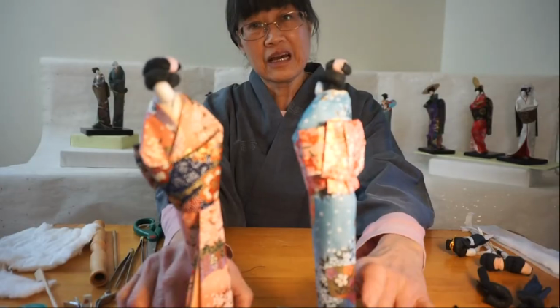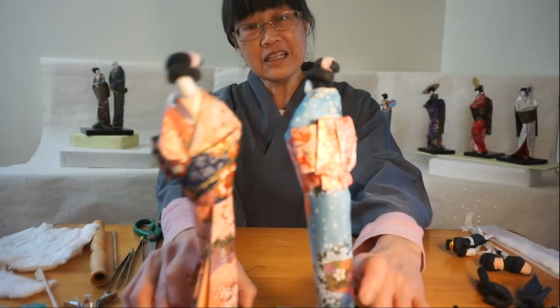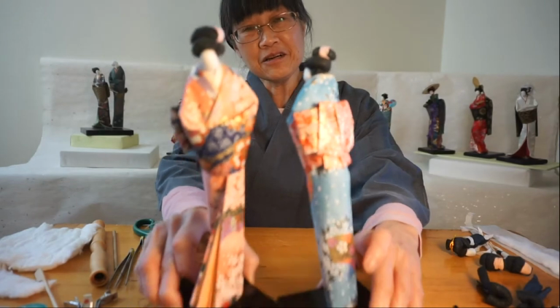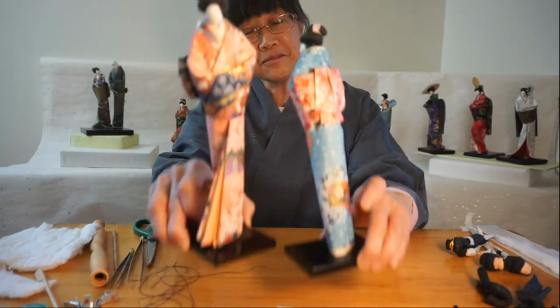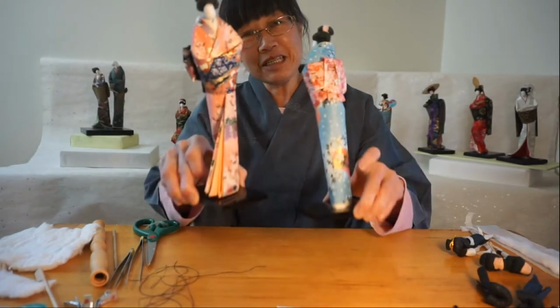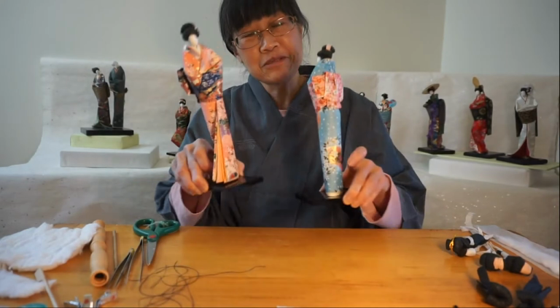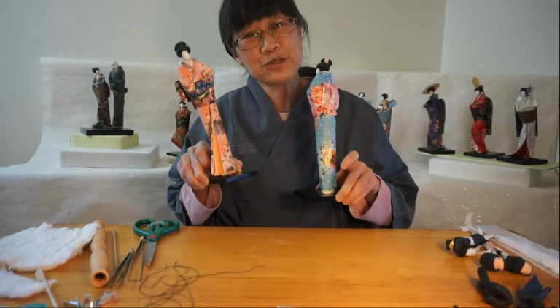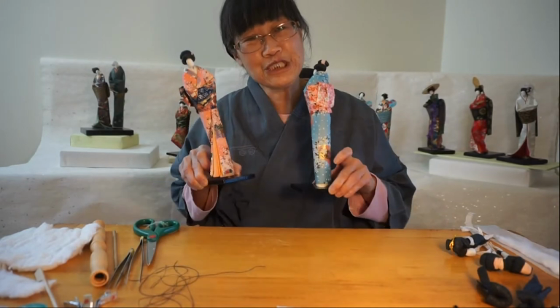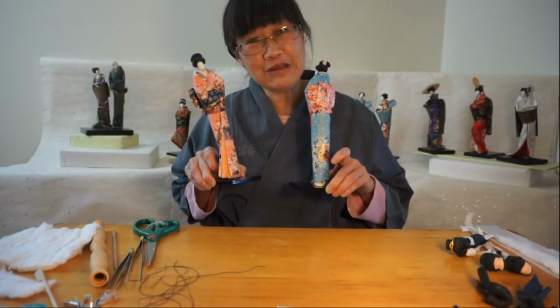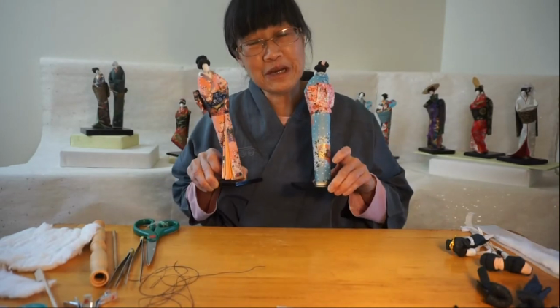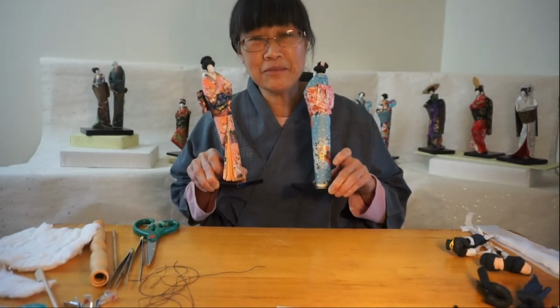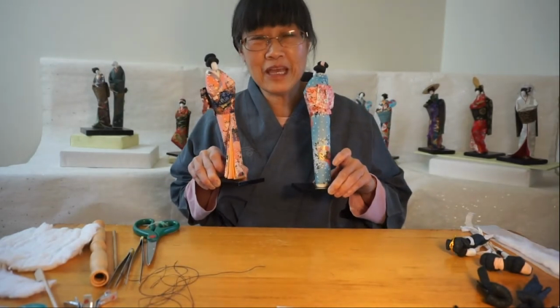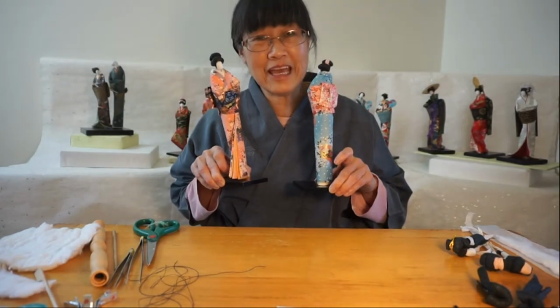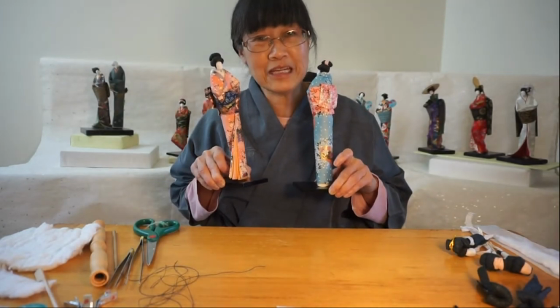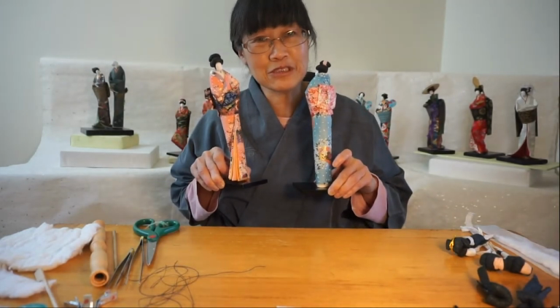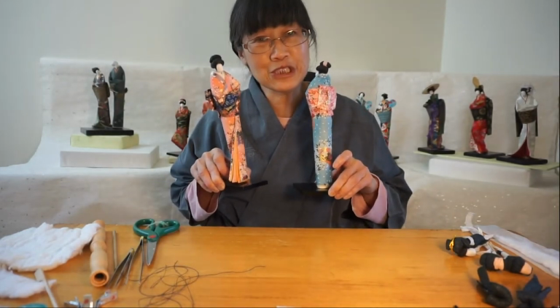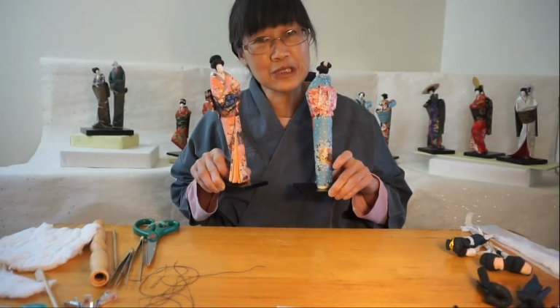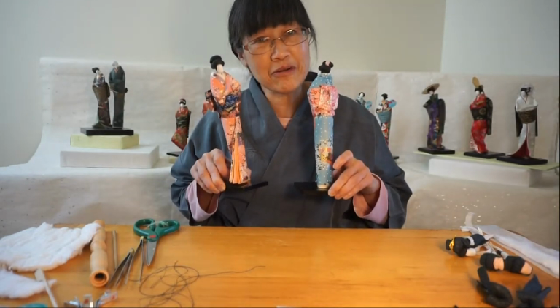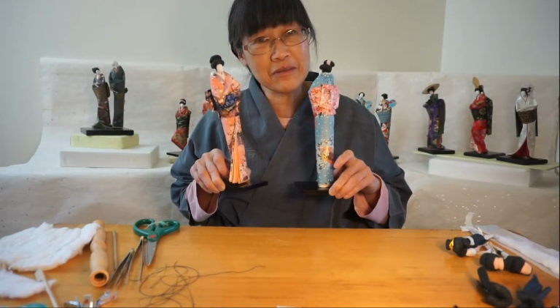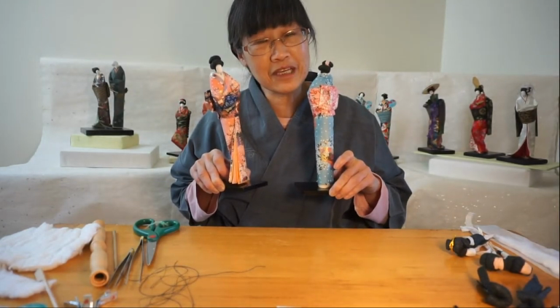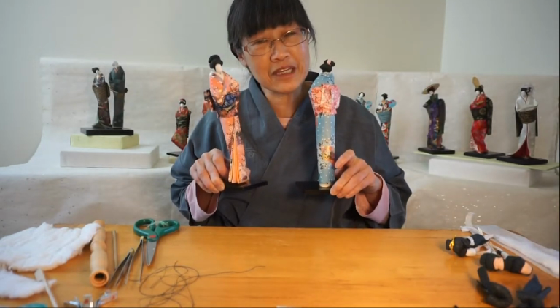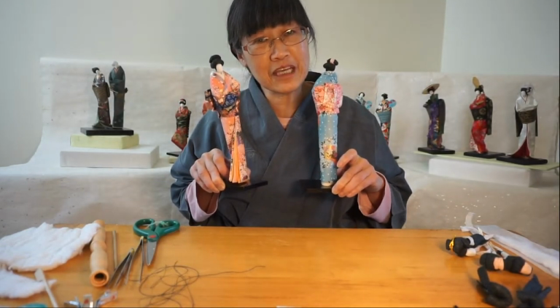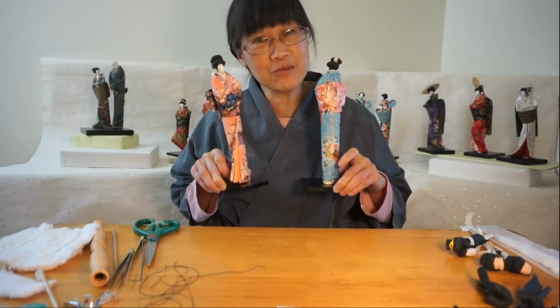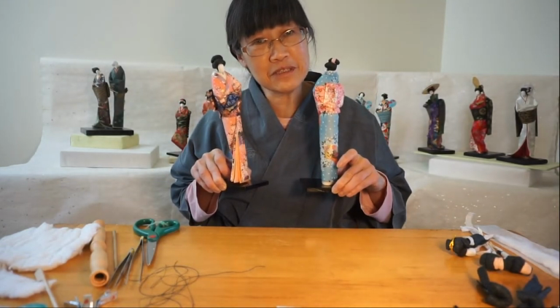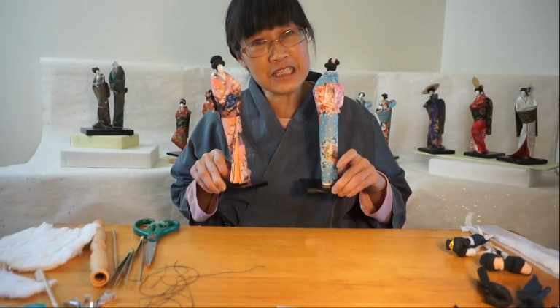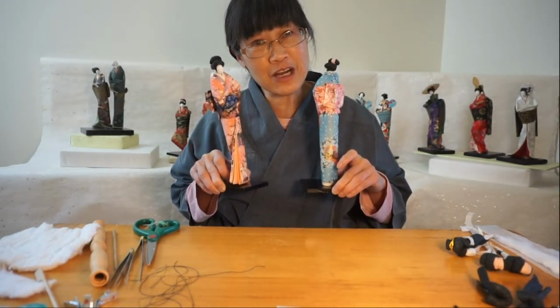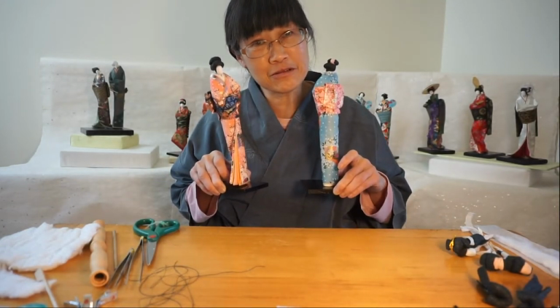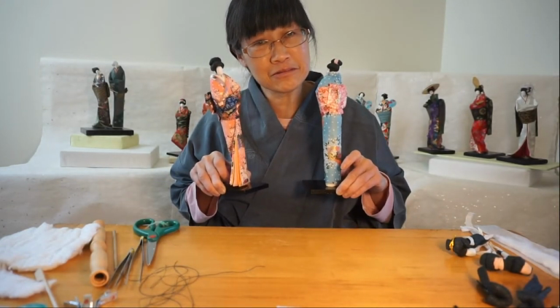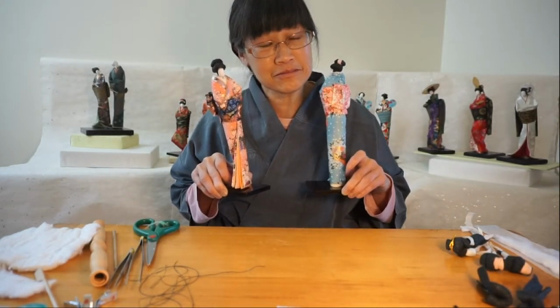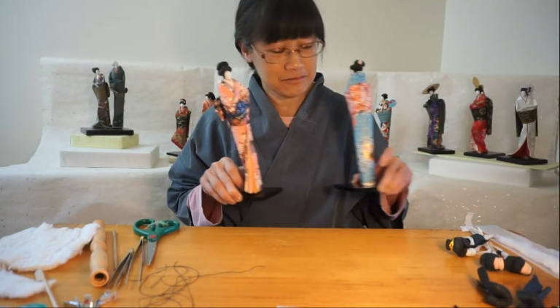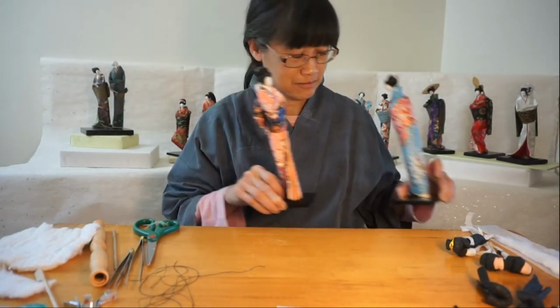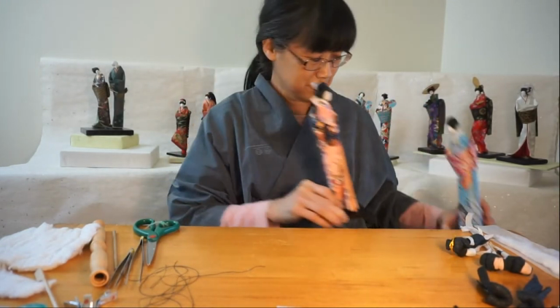Hello, my name is Rochelle Lung and I'm going to show you how I make a women's washi doll.